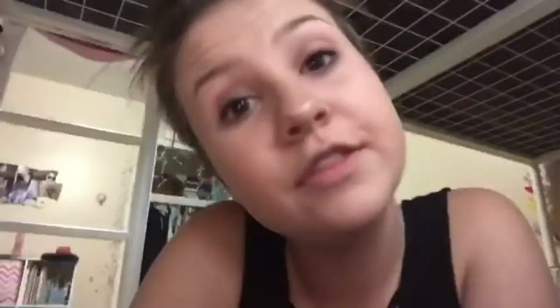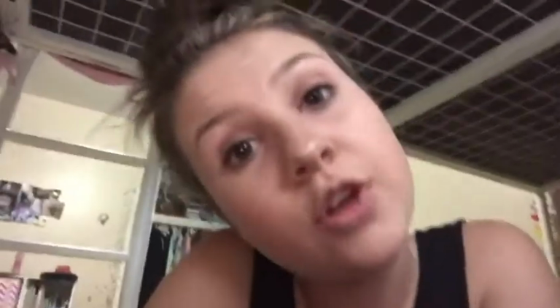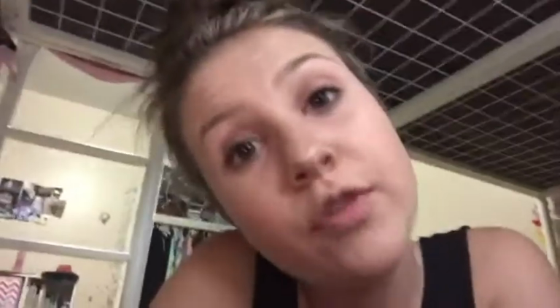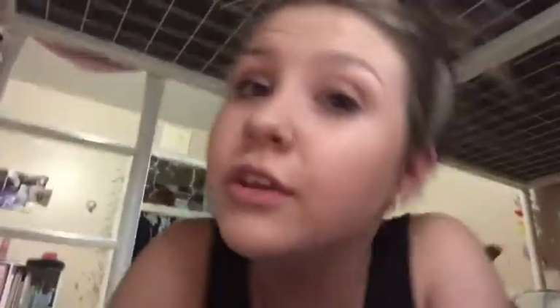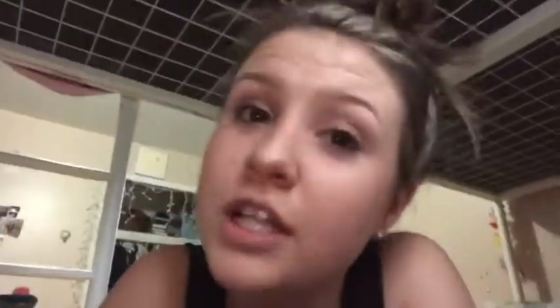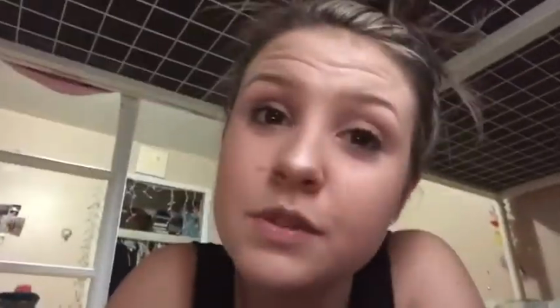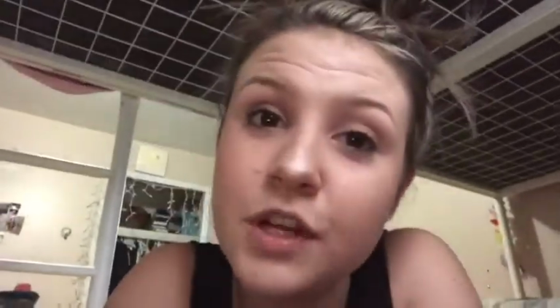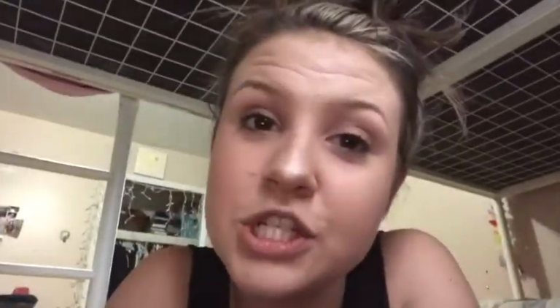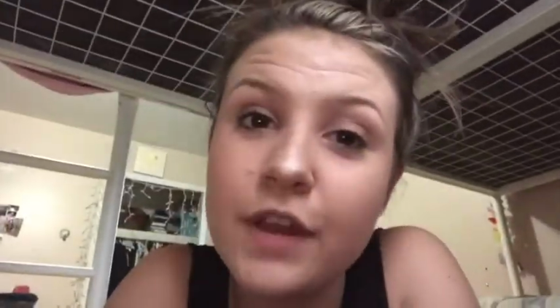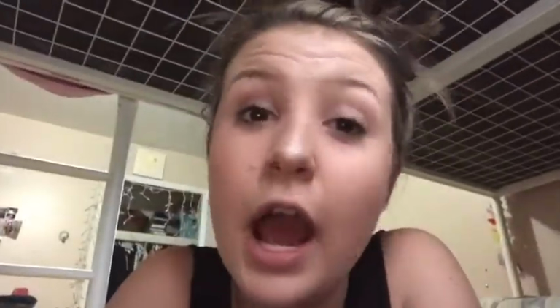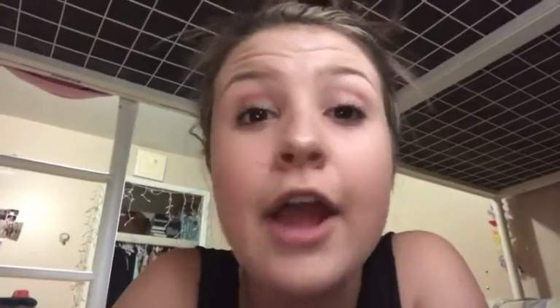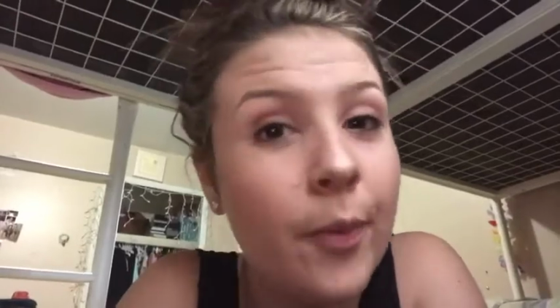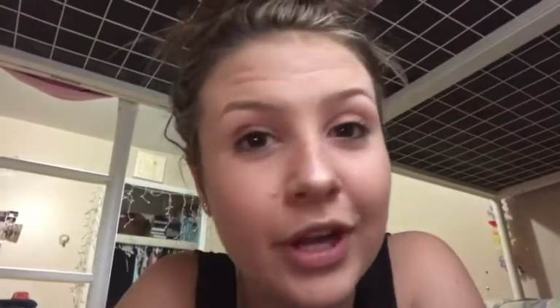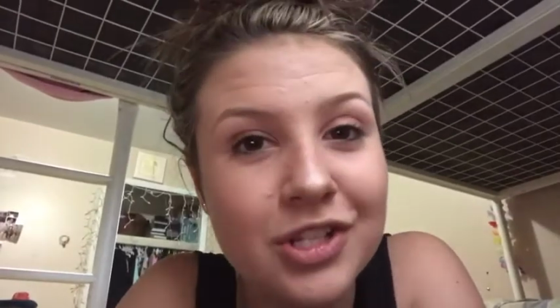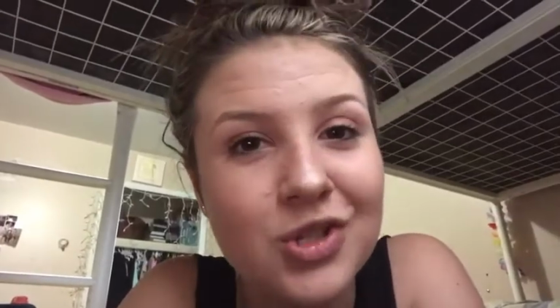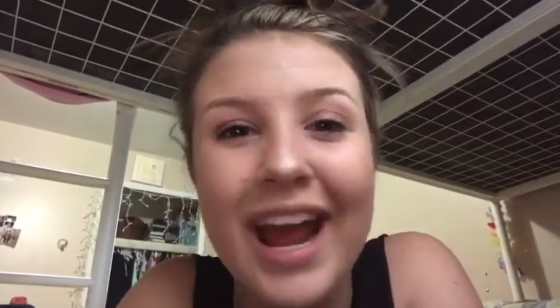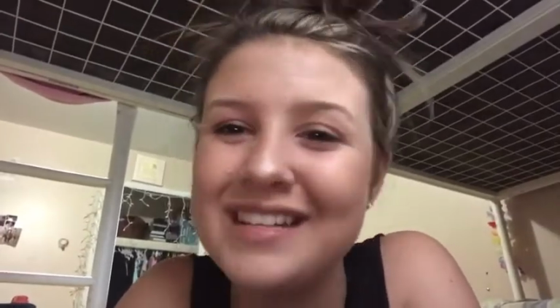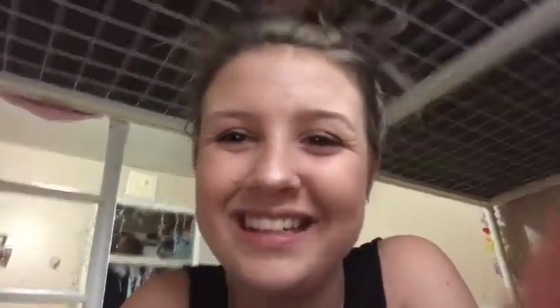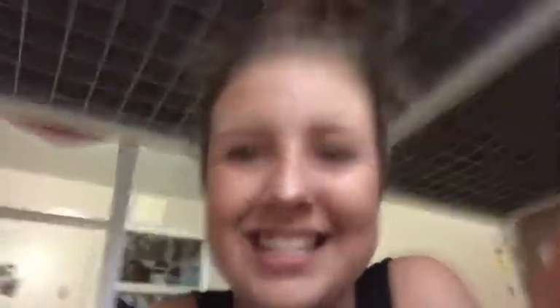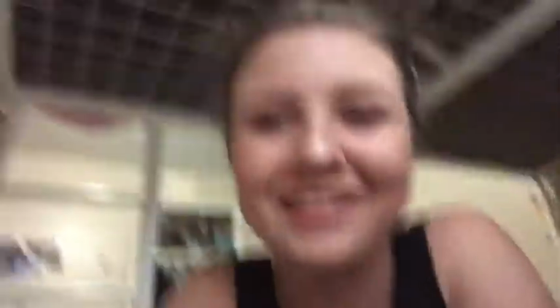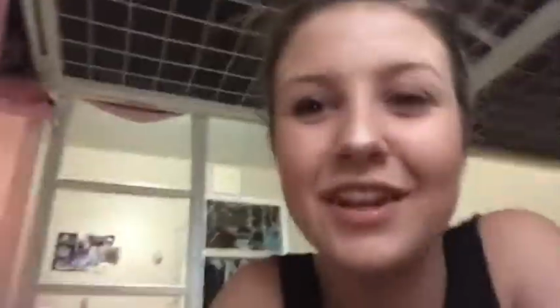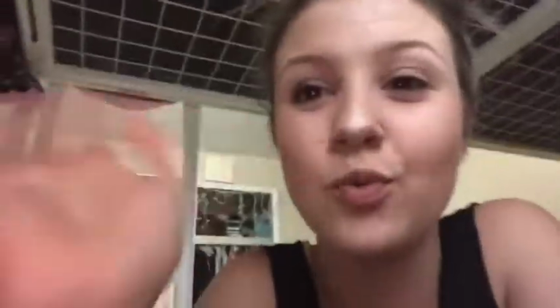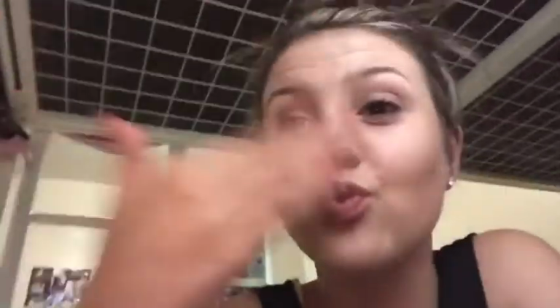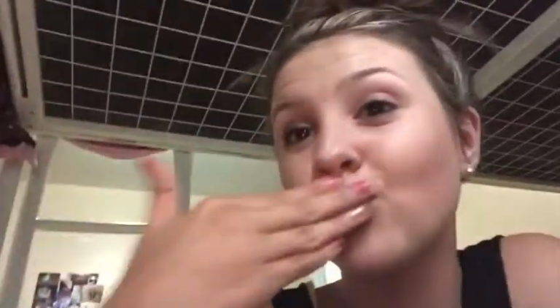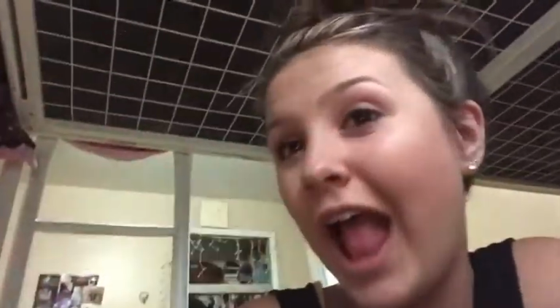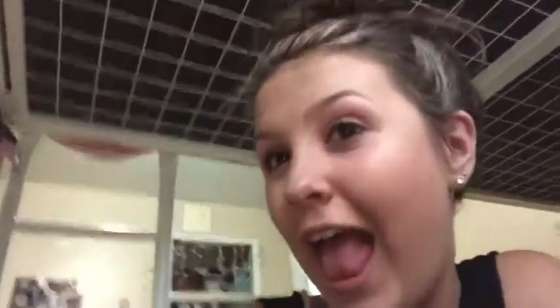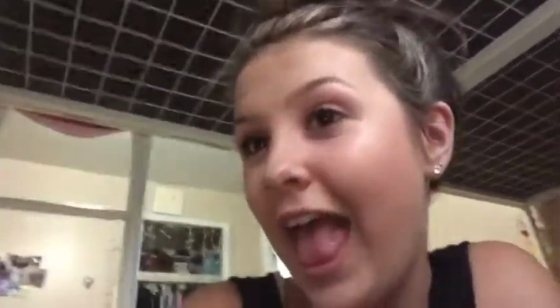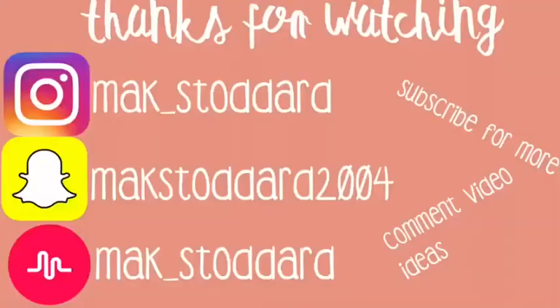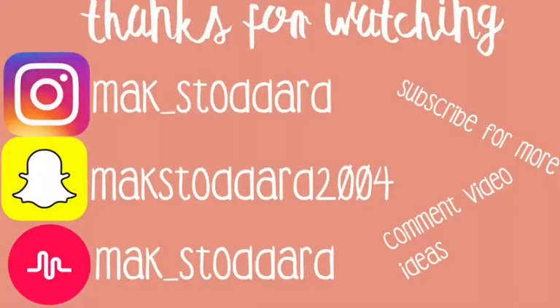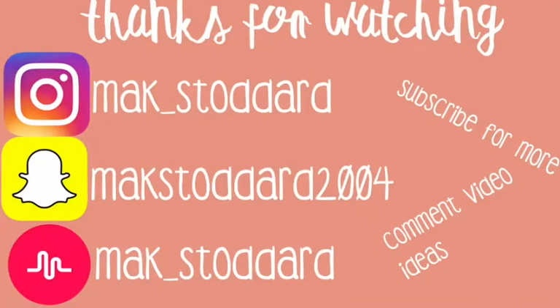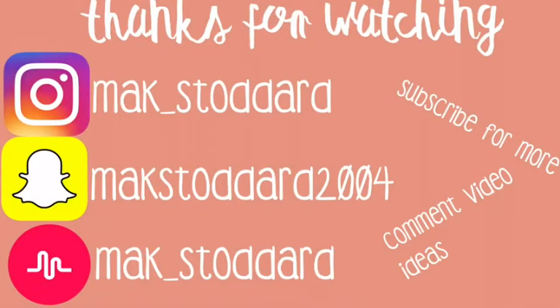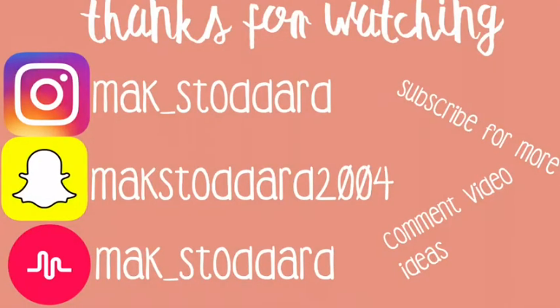Thank you guys so much for watching this video. I hope you guys enjoyed. I will see you guys in the next video. Bye!